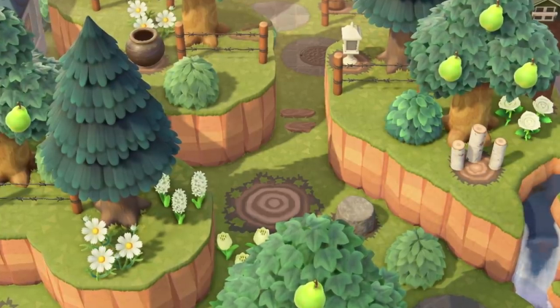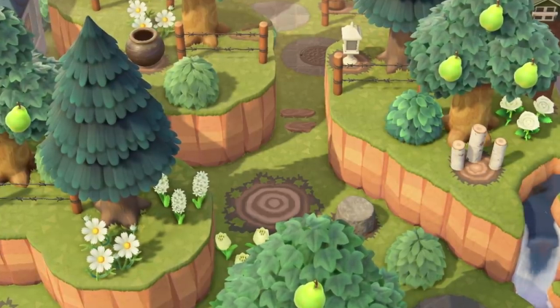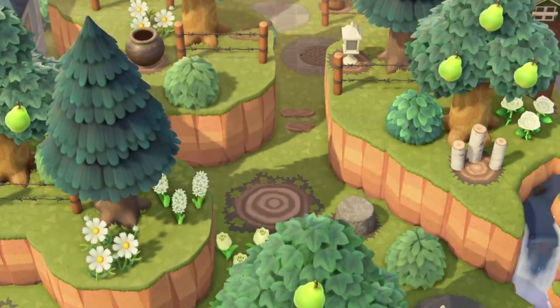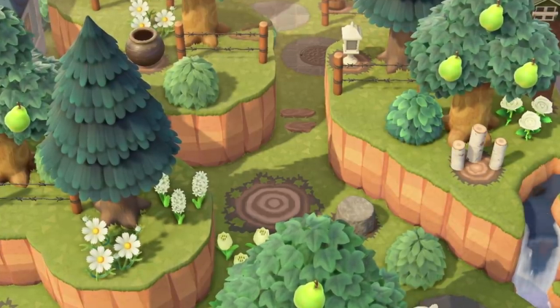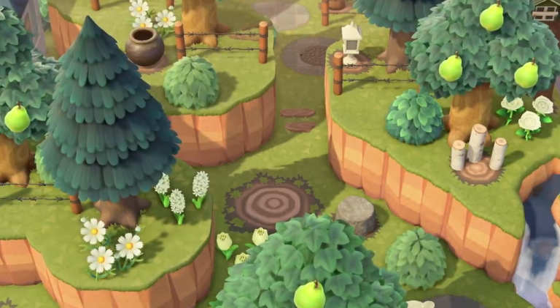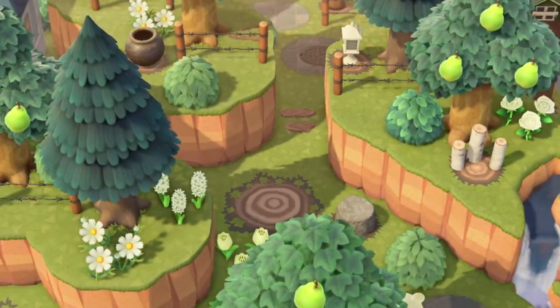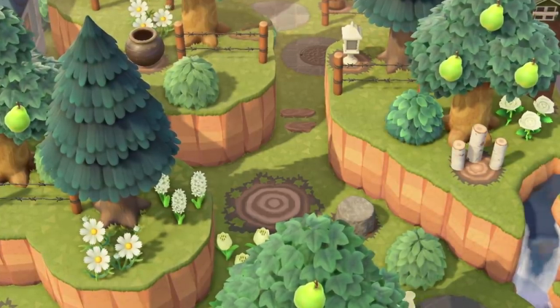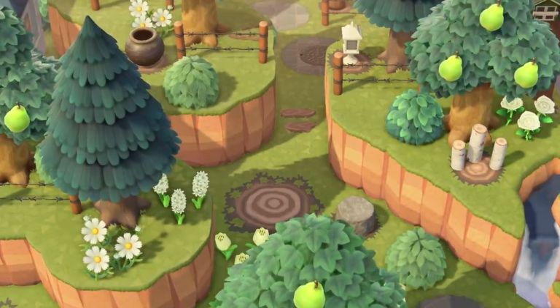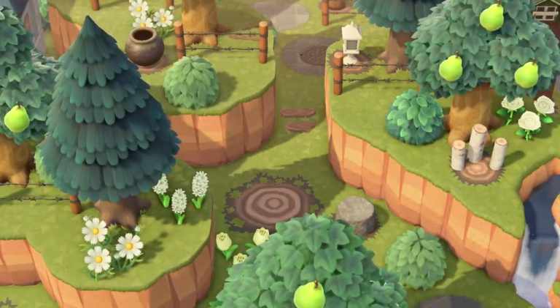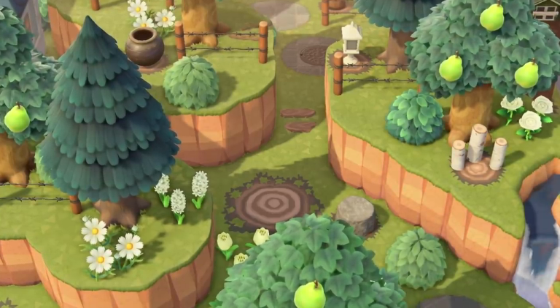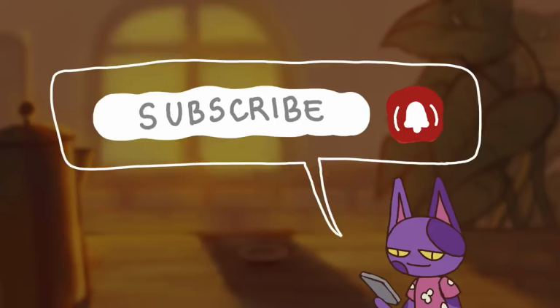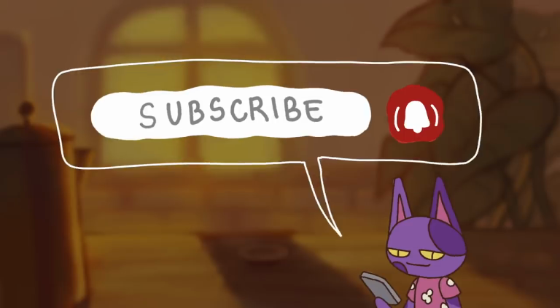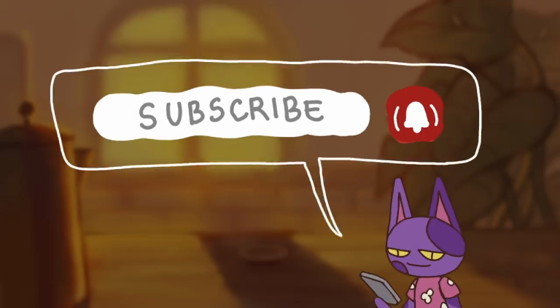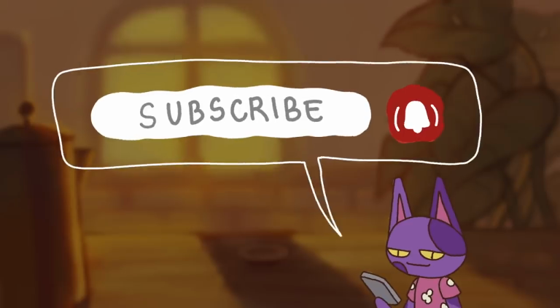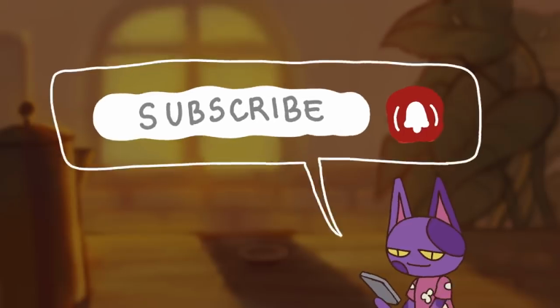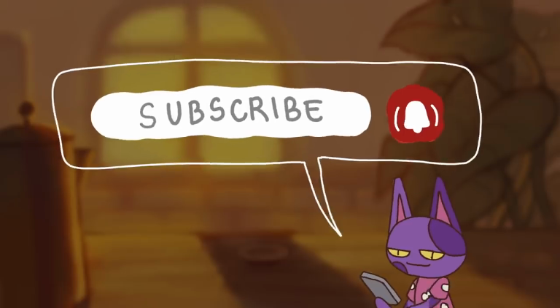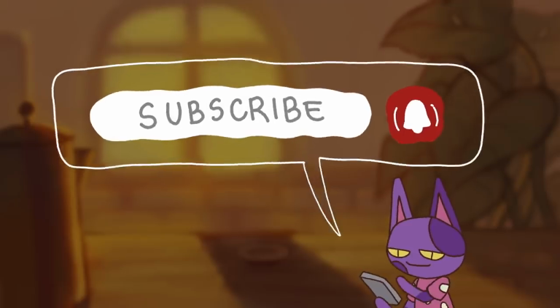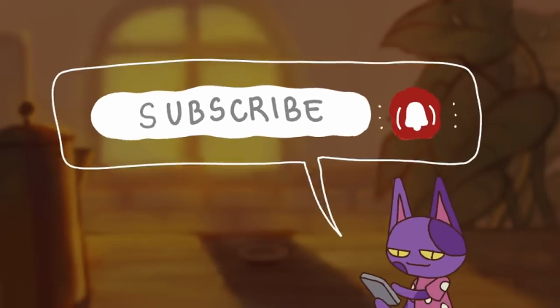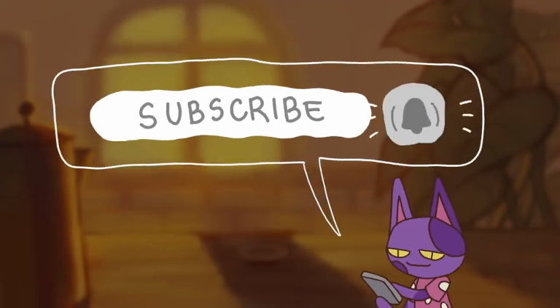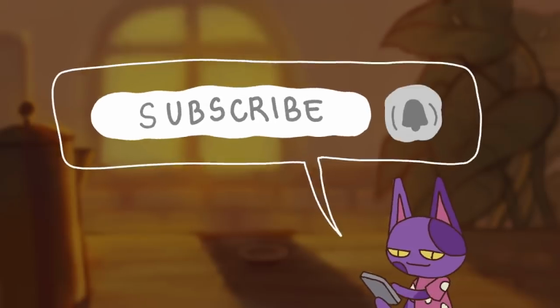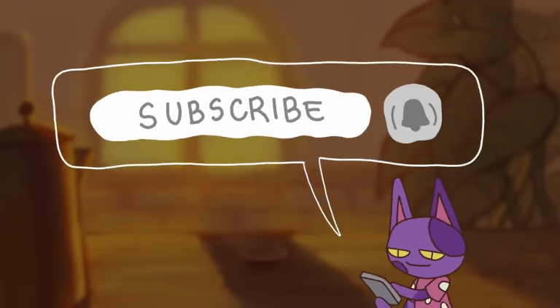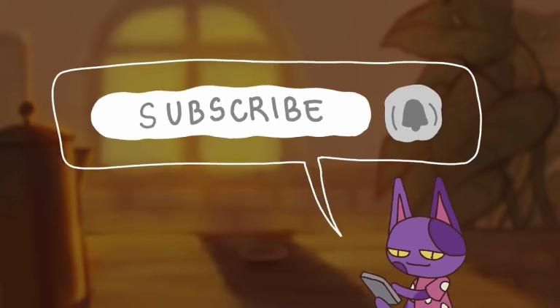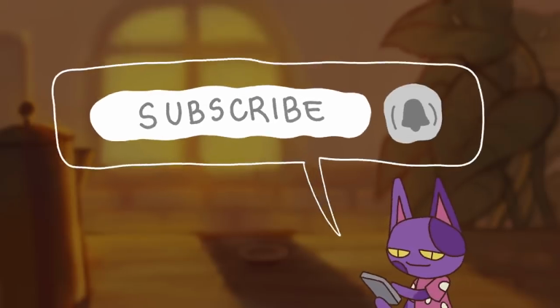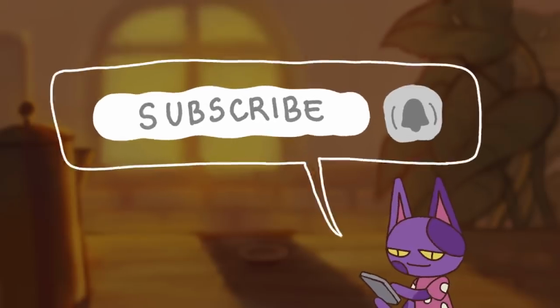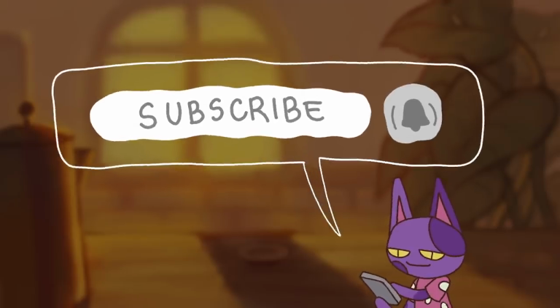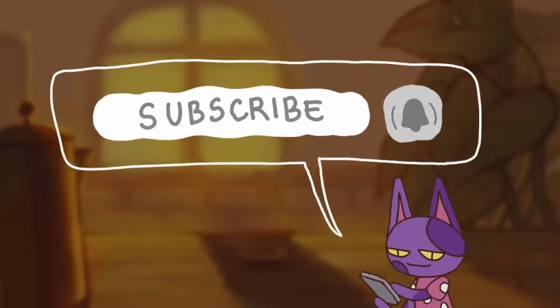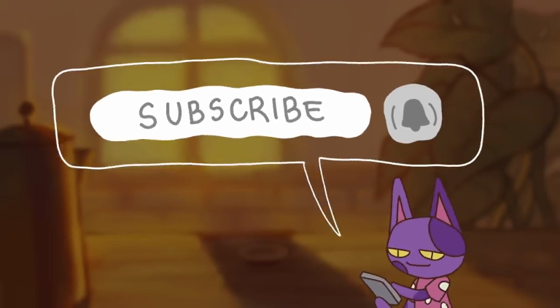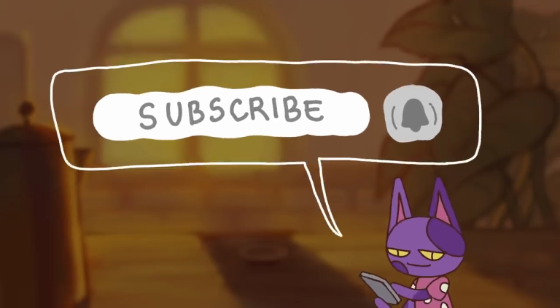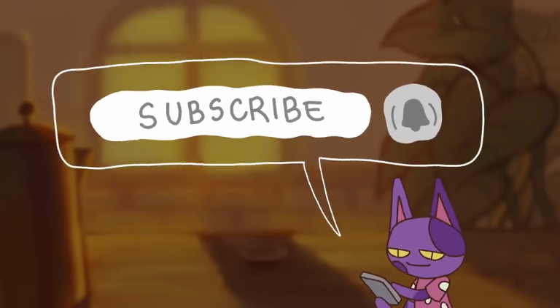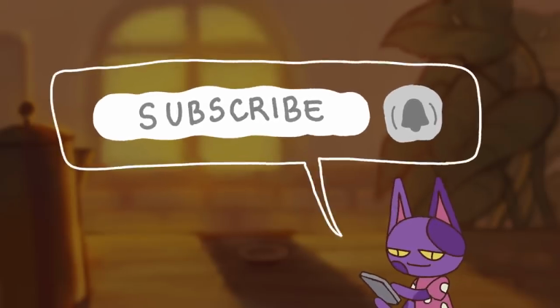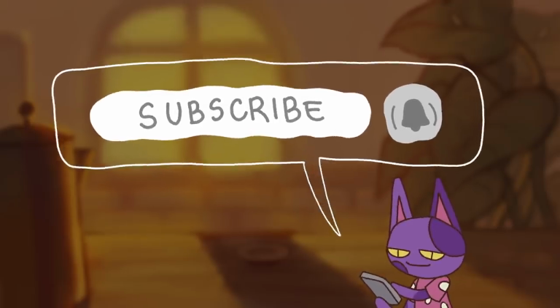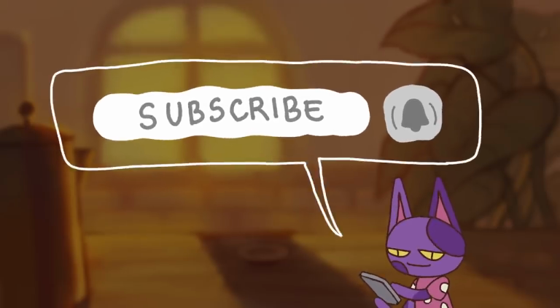If you're excited for this video be sure to leave a like, and if you haven't already be sure to subscribe and turn on channel notifications for more Animal Crossing content.